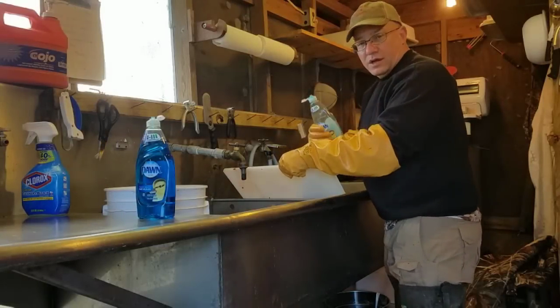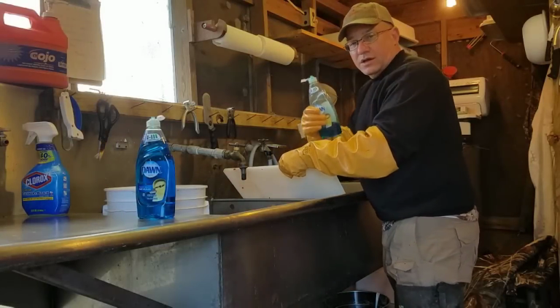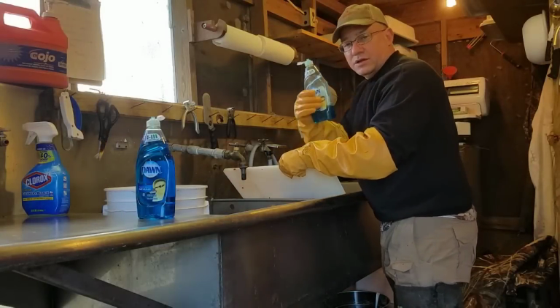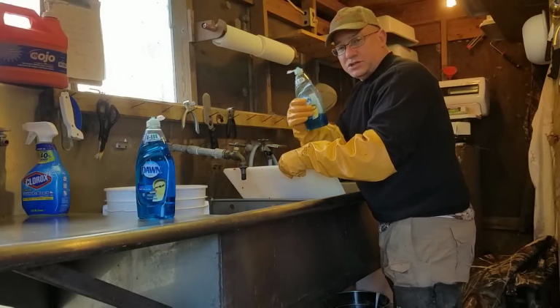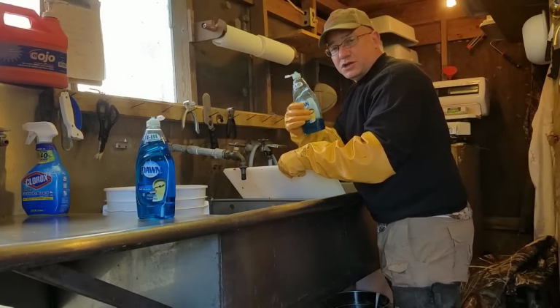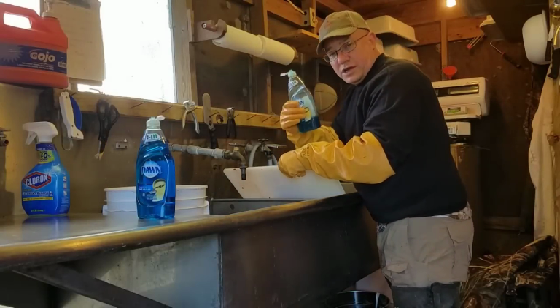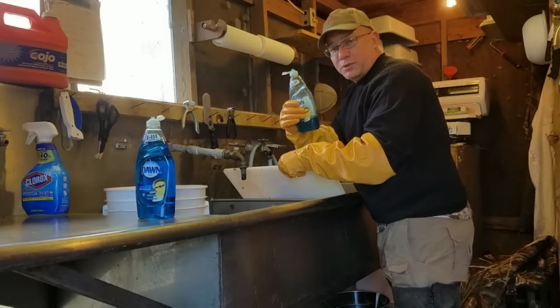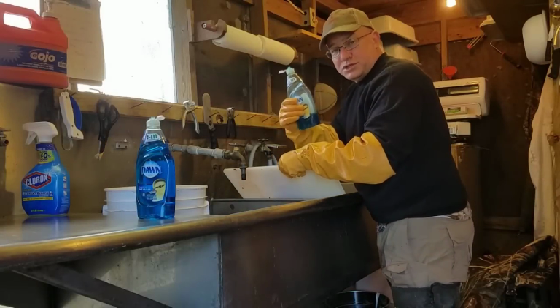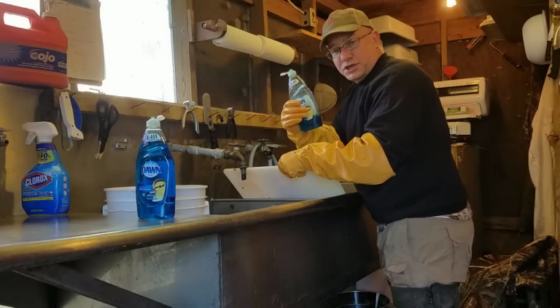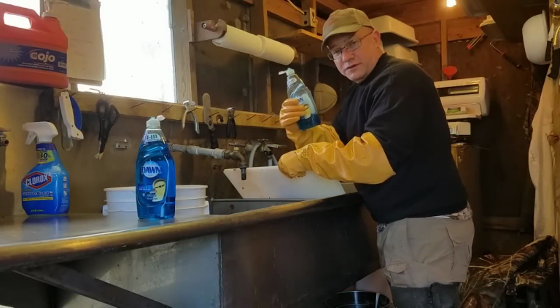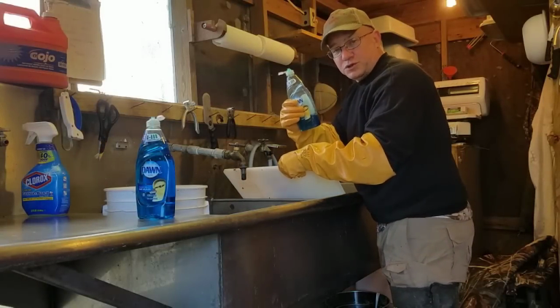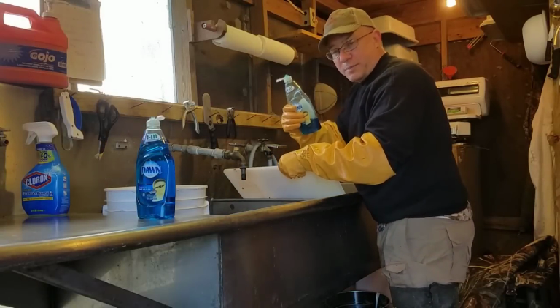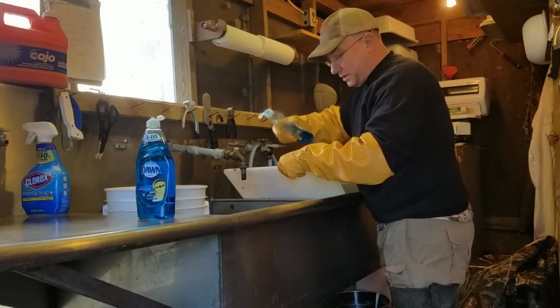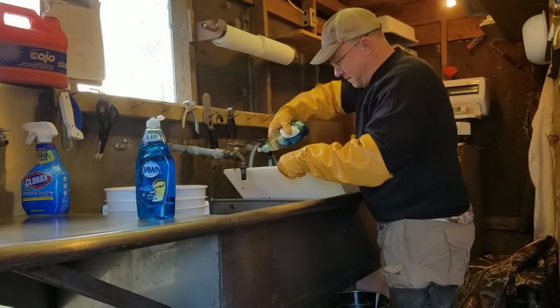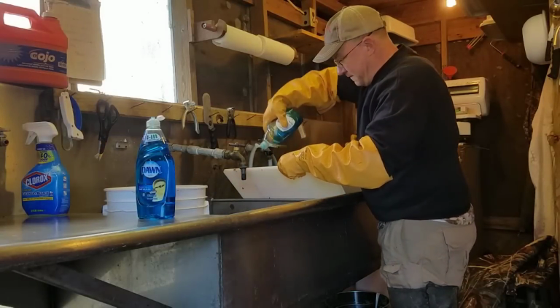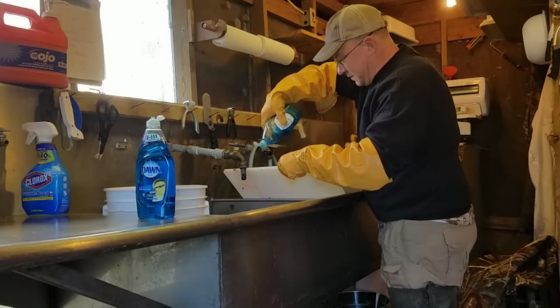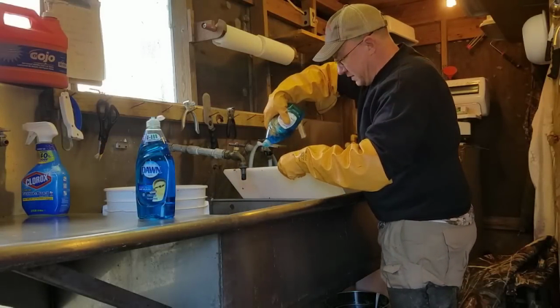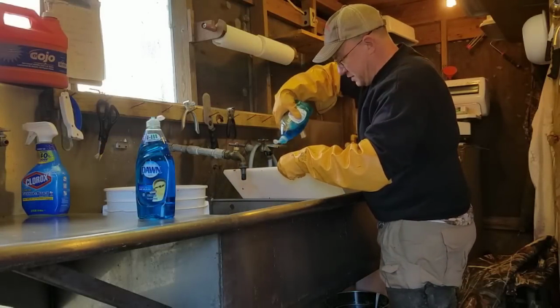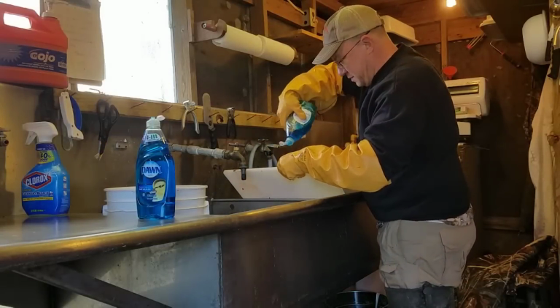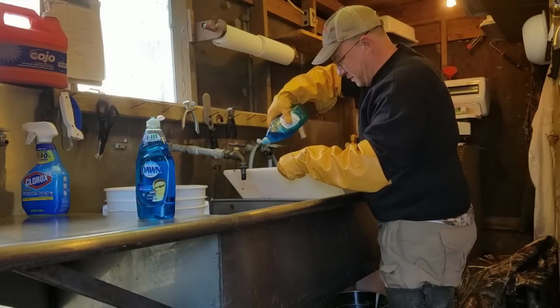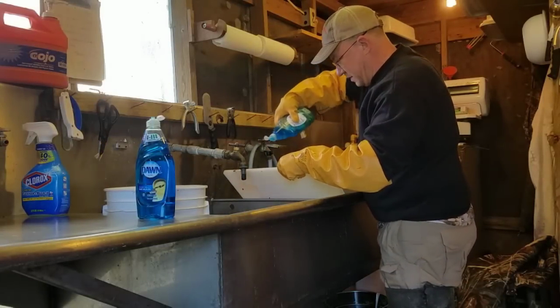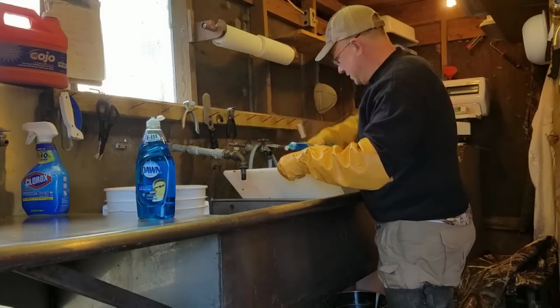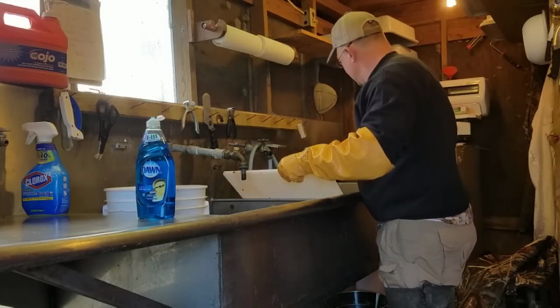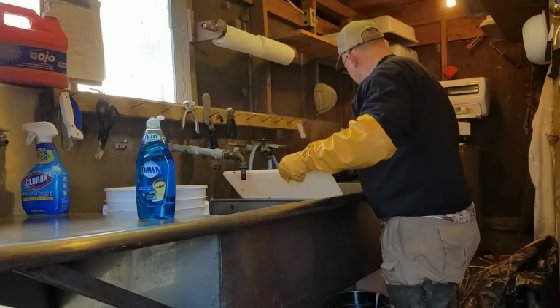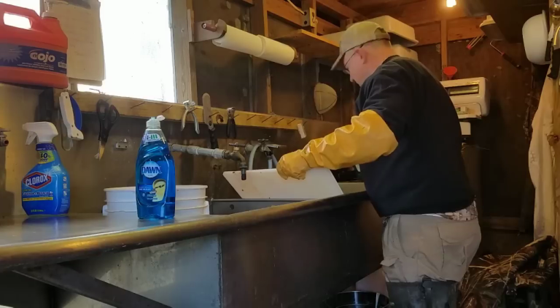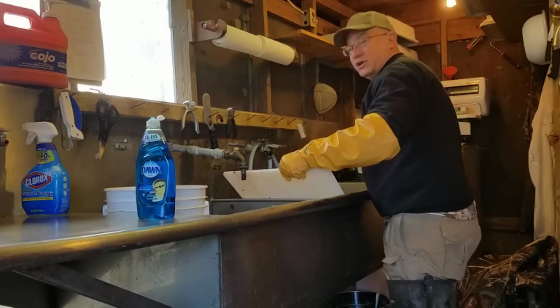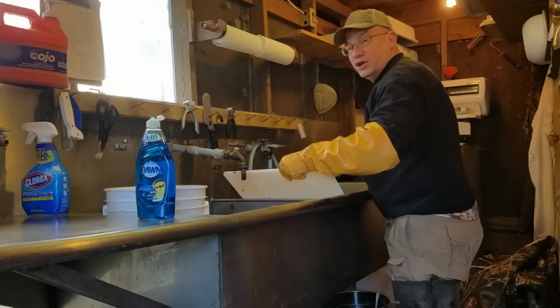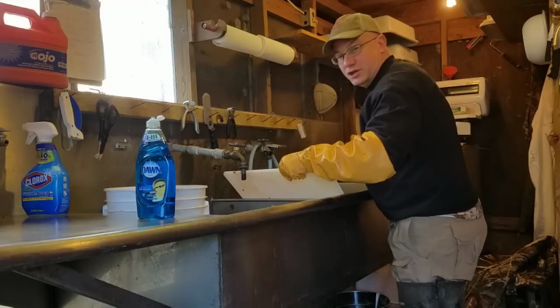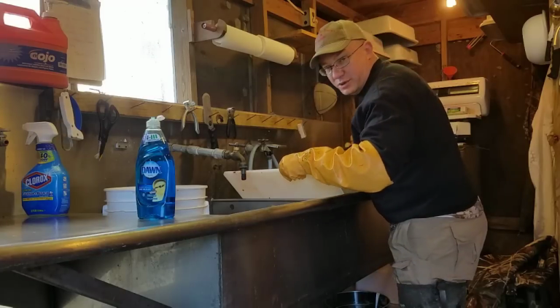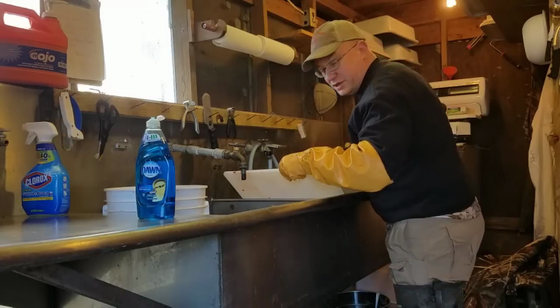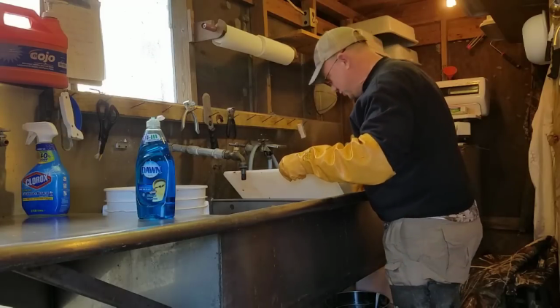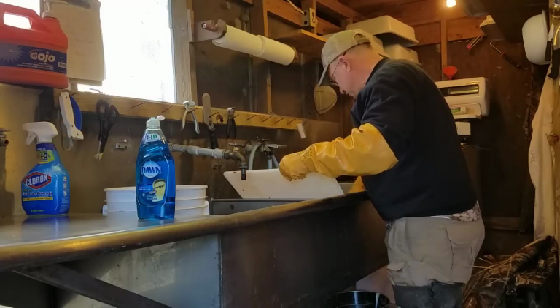This is the glamorous side of trapping — doing the dishes.